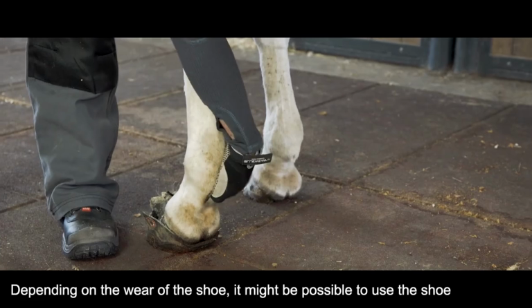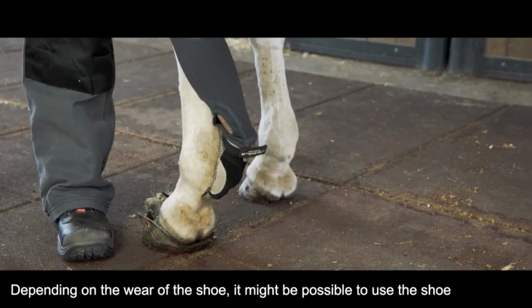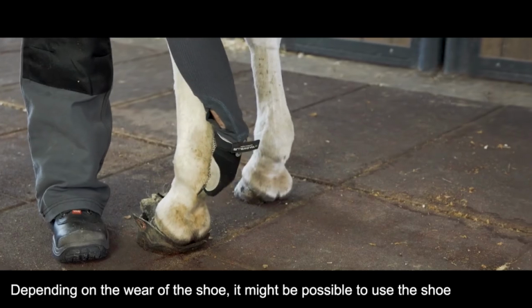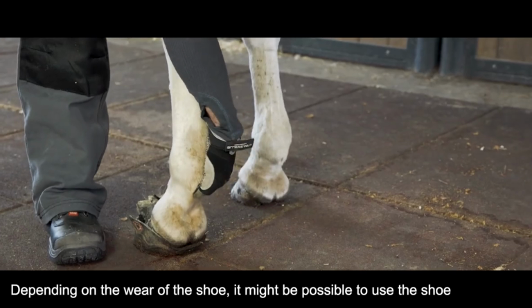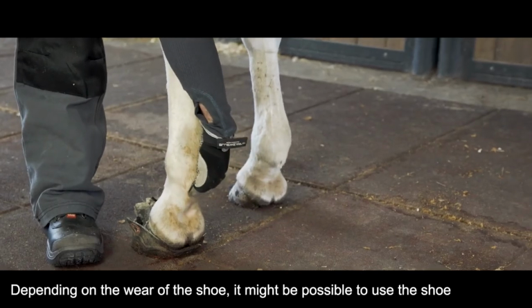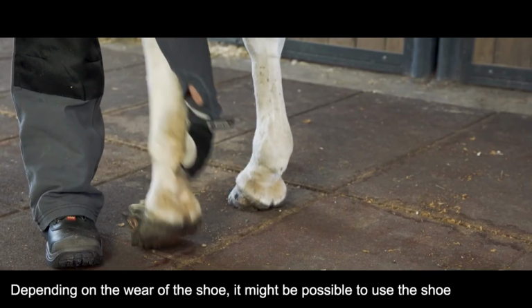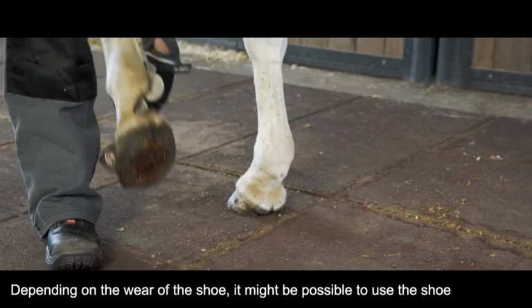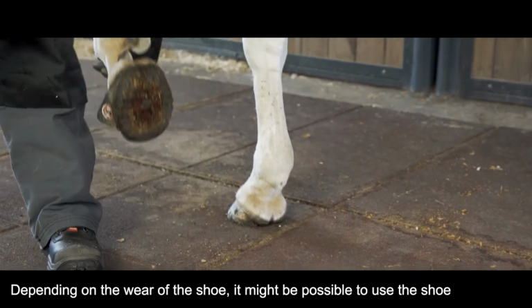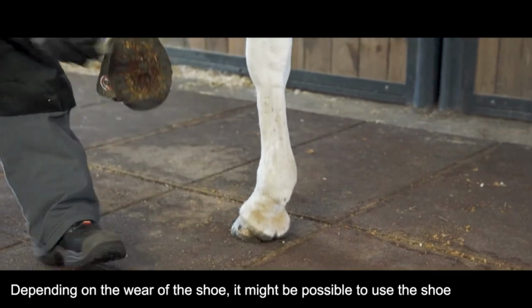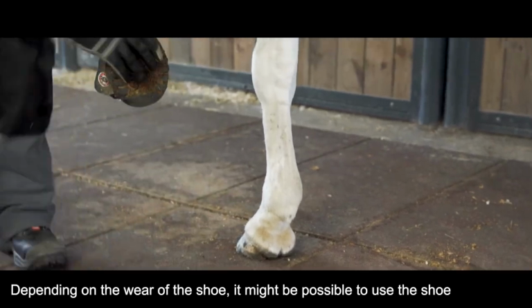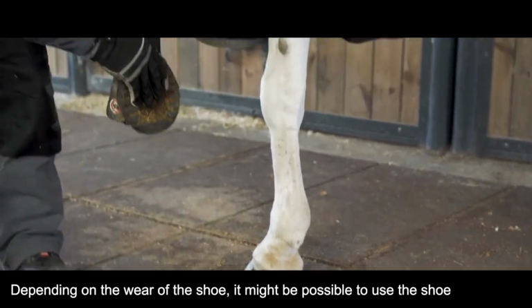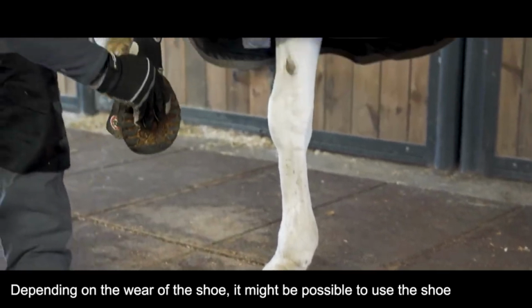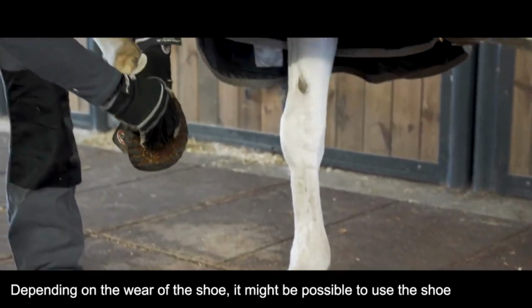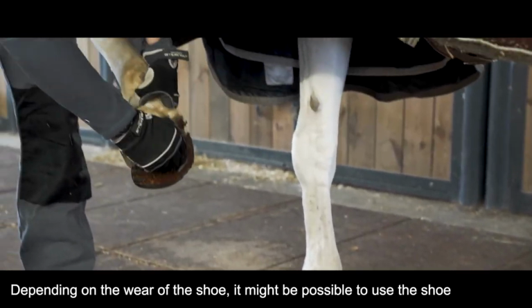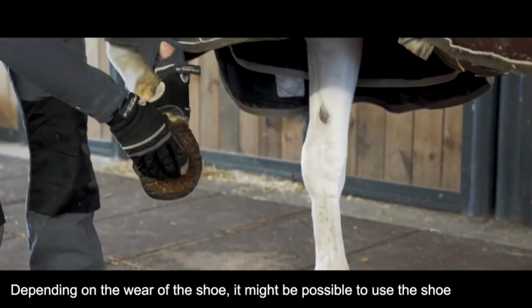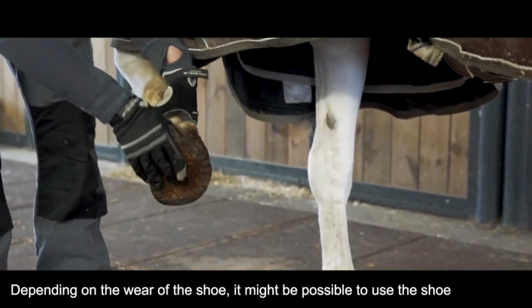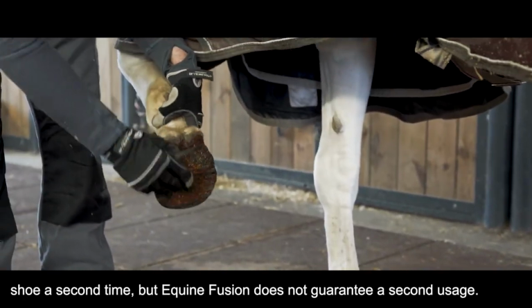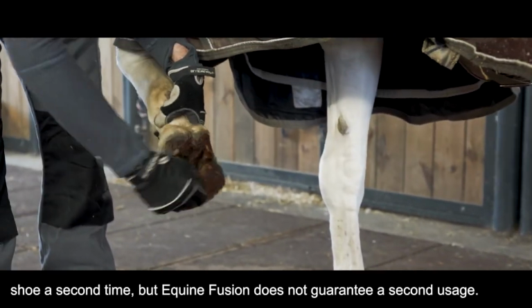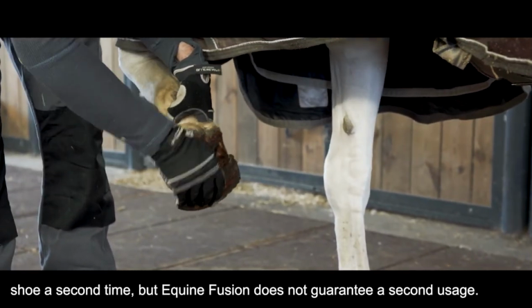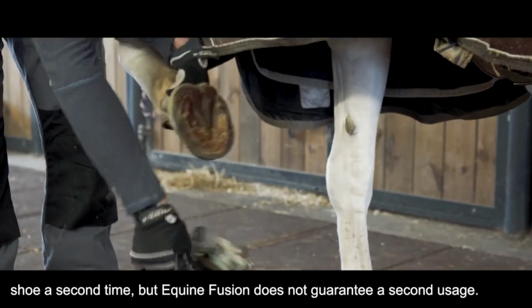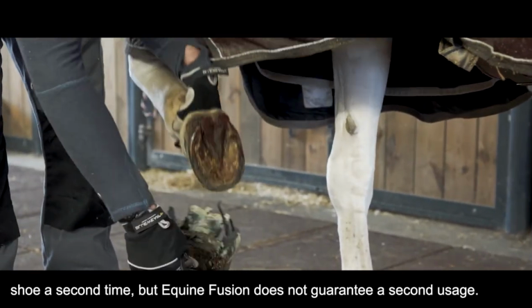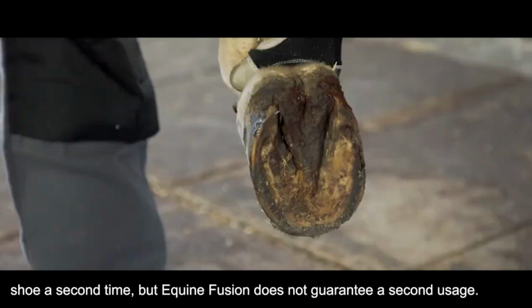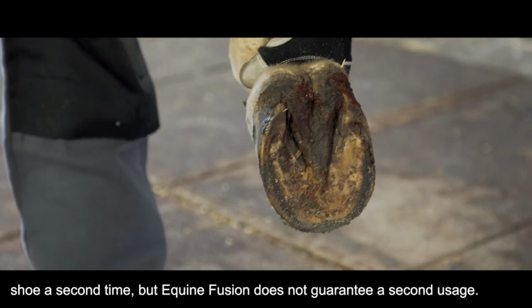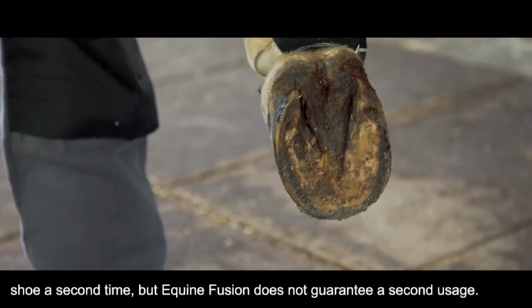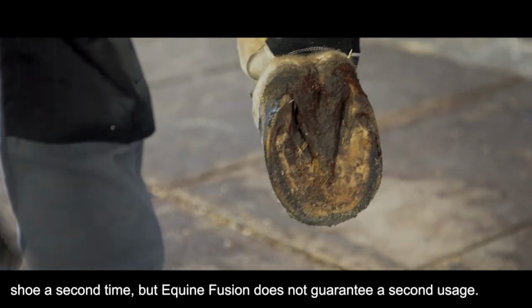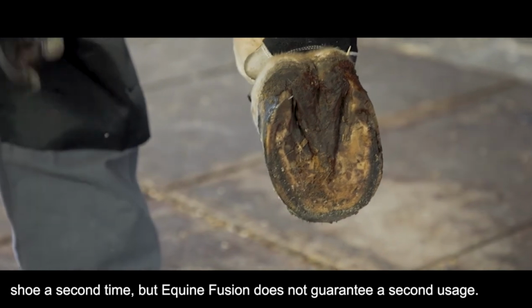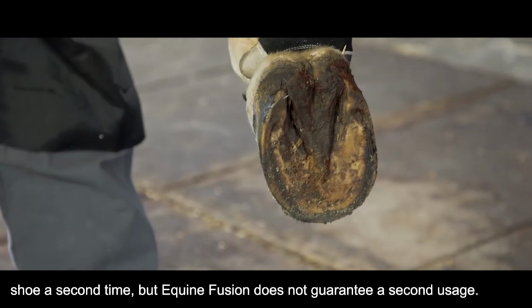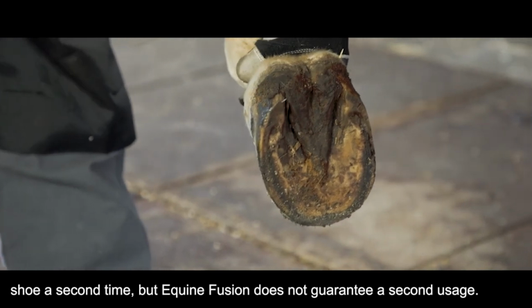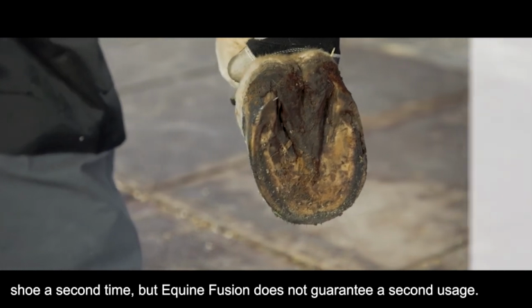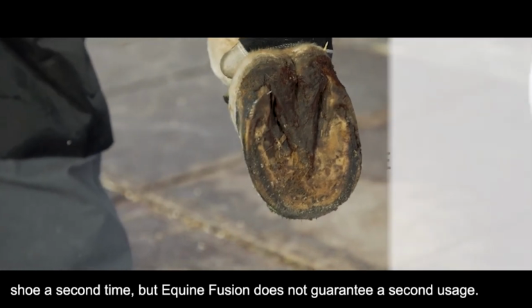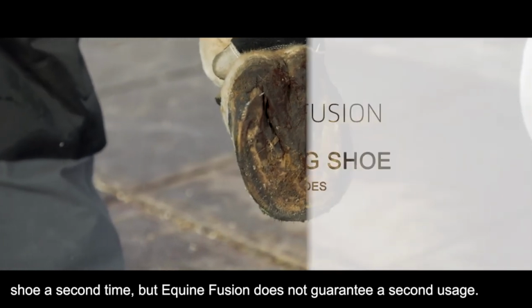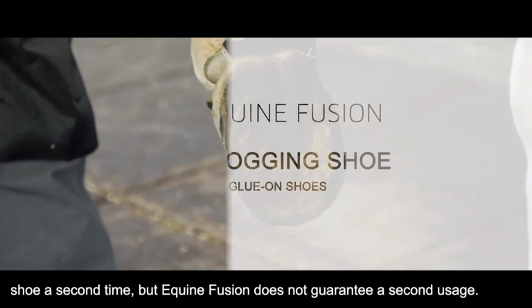Depending on the wear of the shoe, it might be possible to use the shoe a second time, but Equine Fusion does not guarantee a second usage.